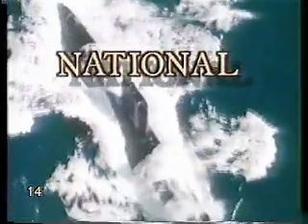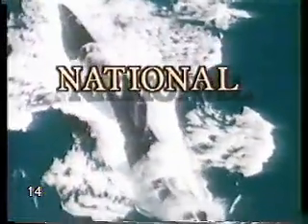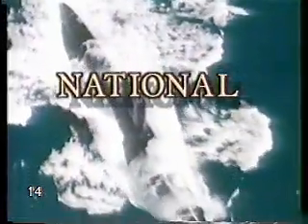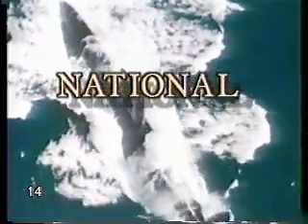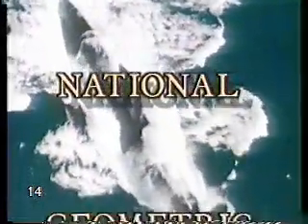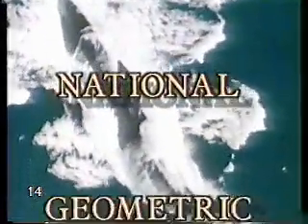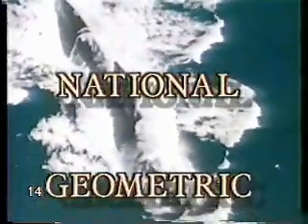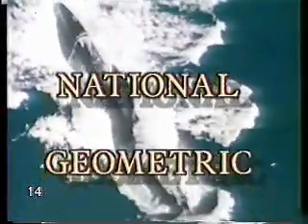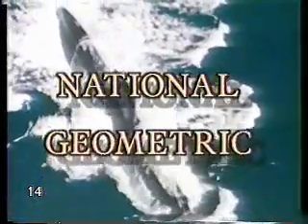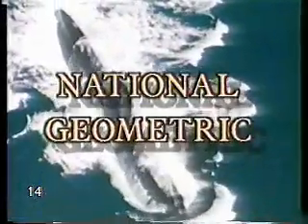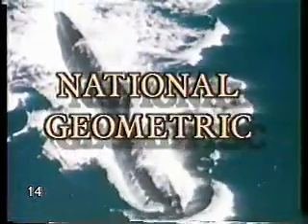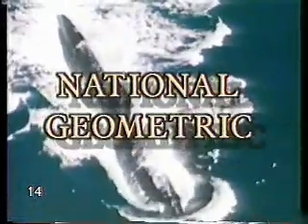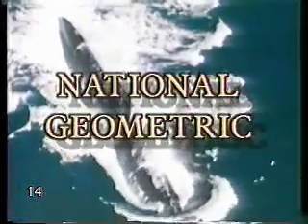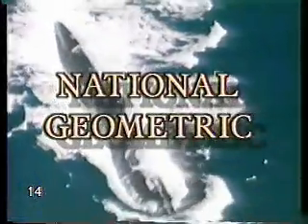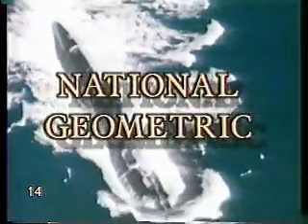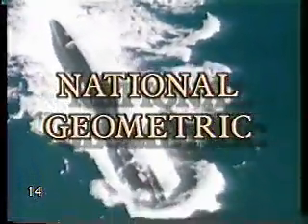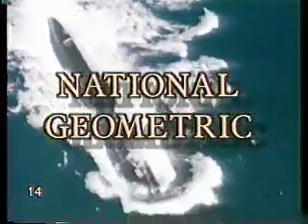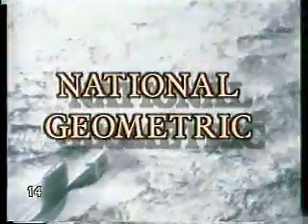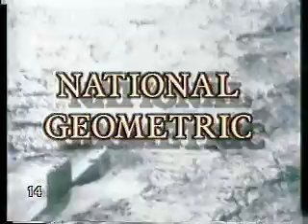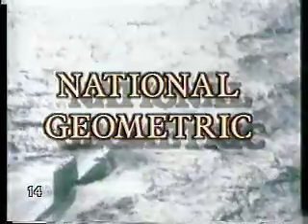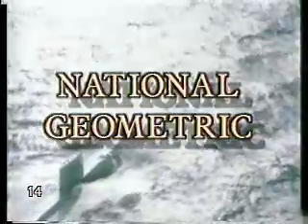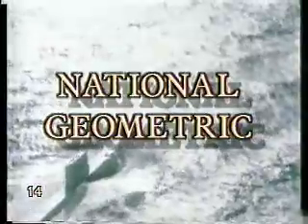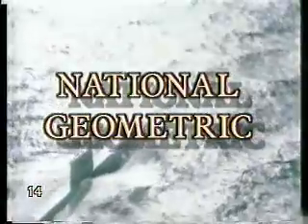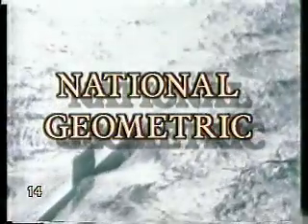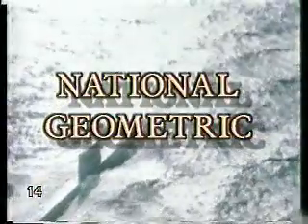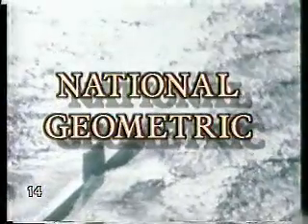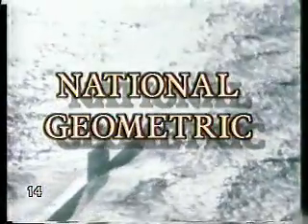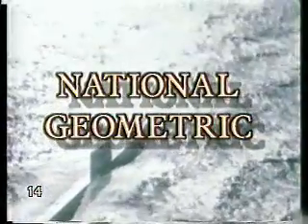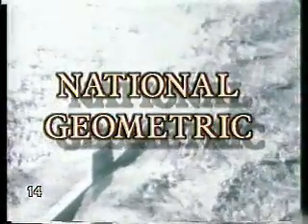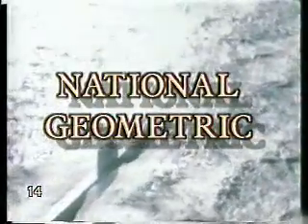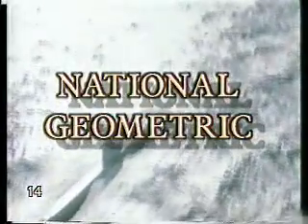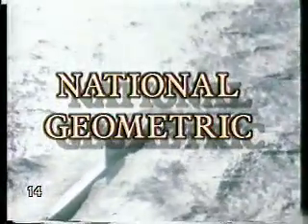And so I, Jacques Justeaux, set out in search of the giant squid.